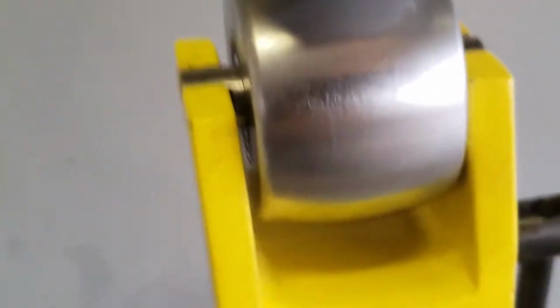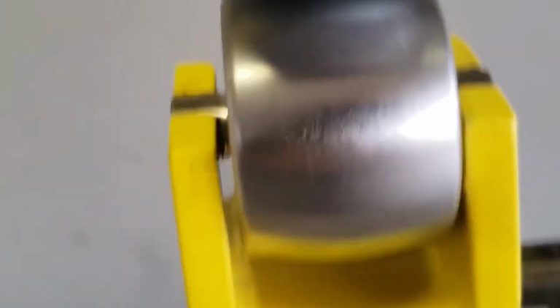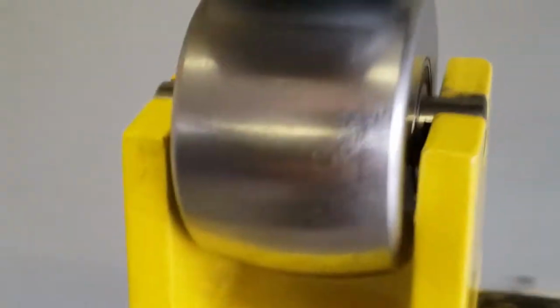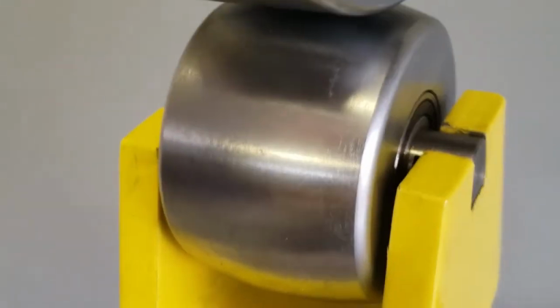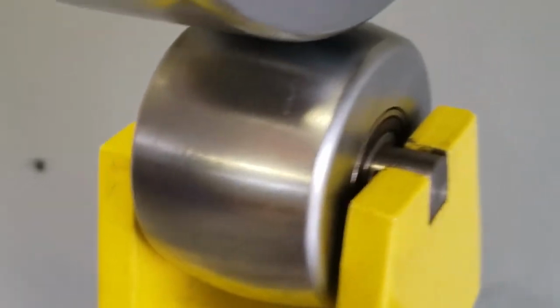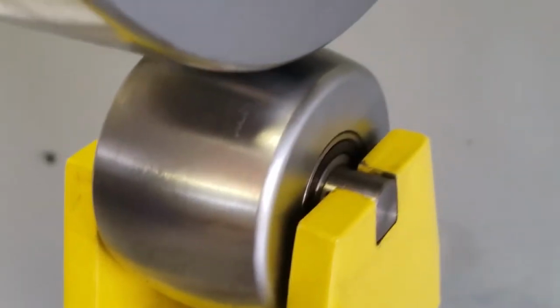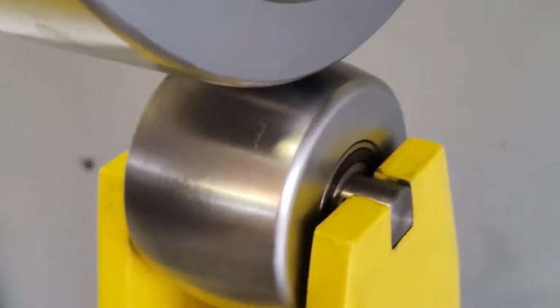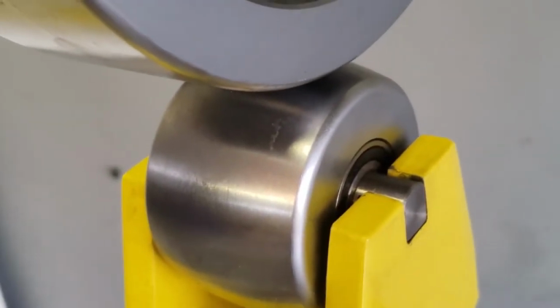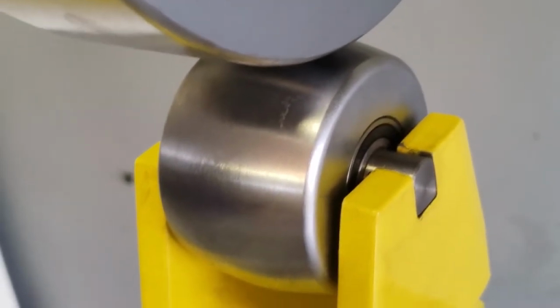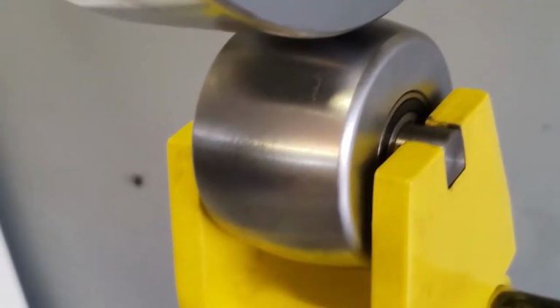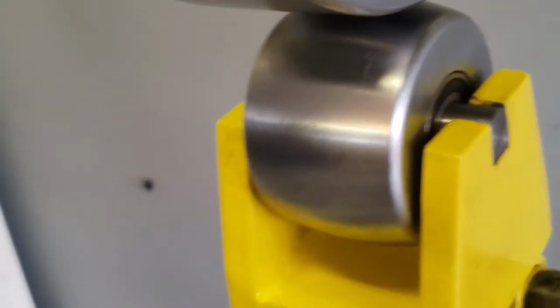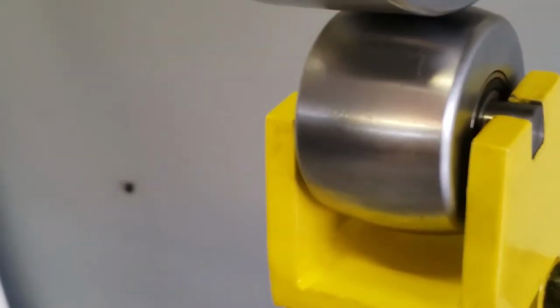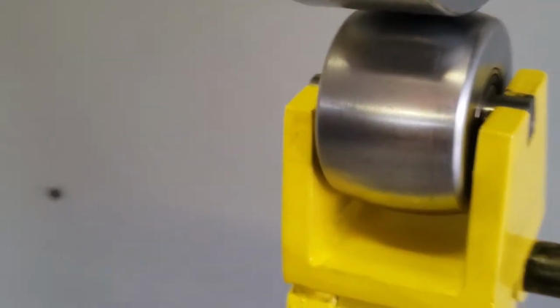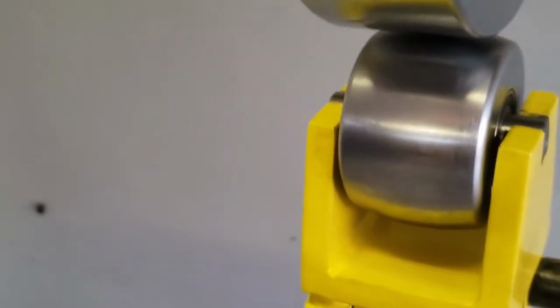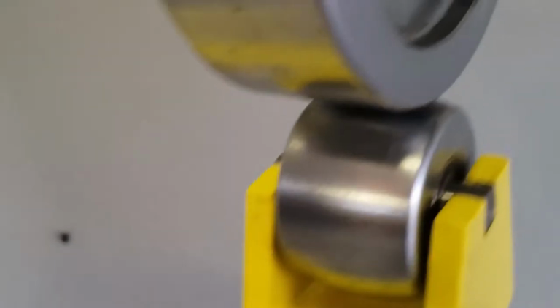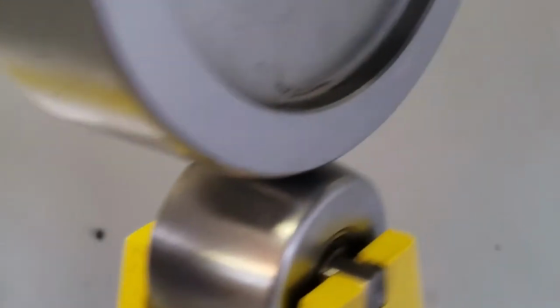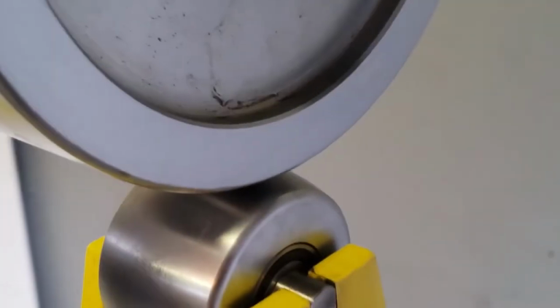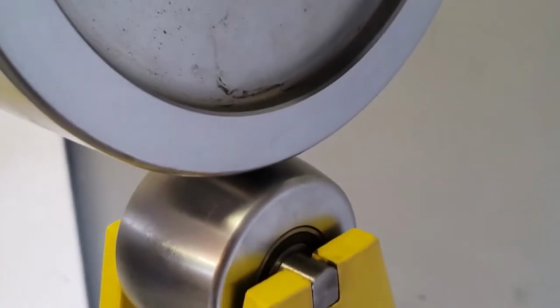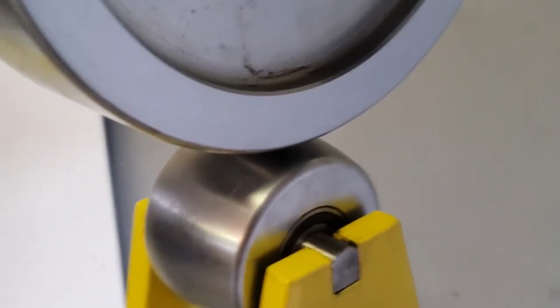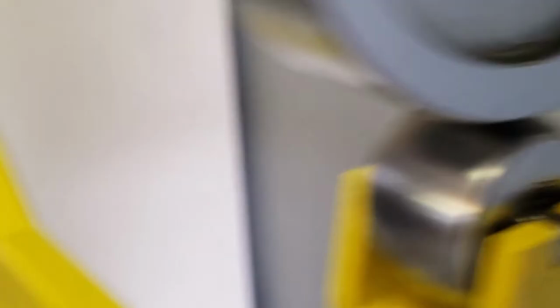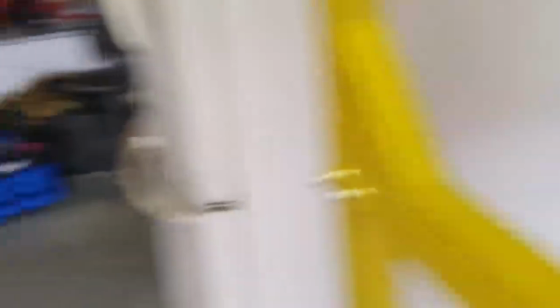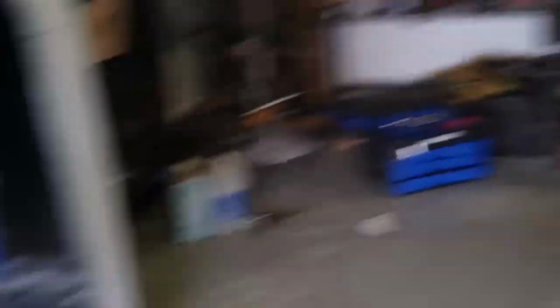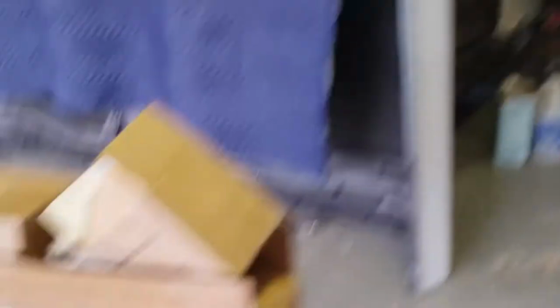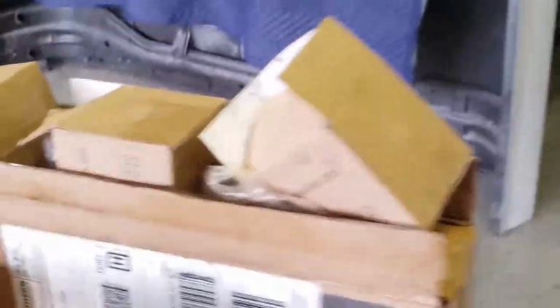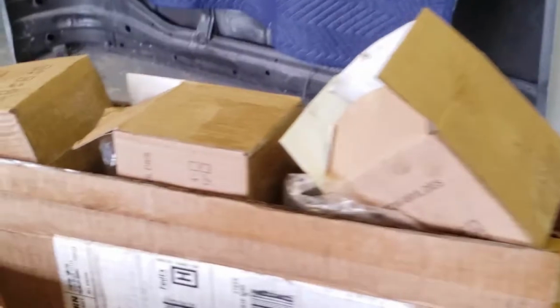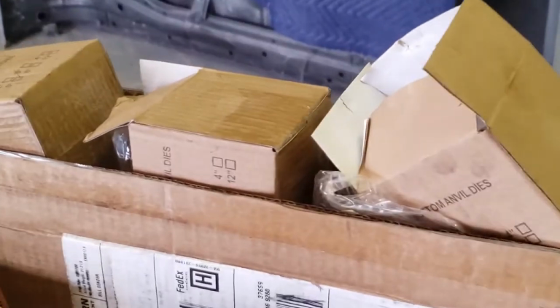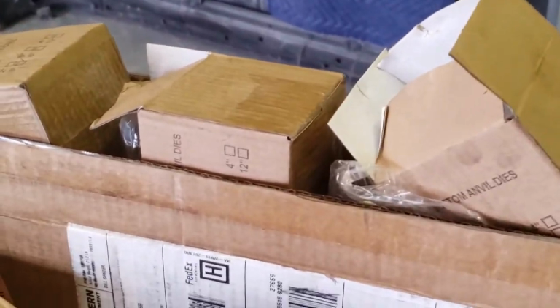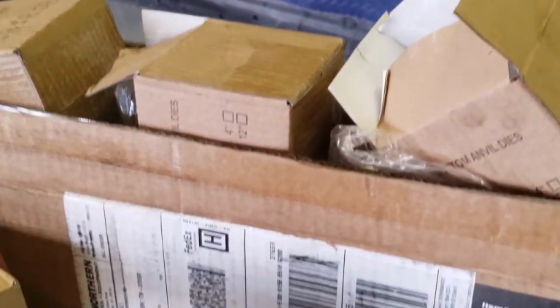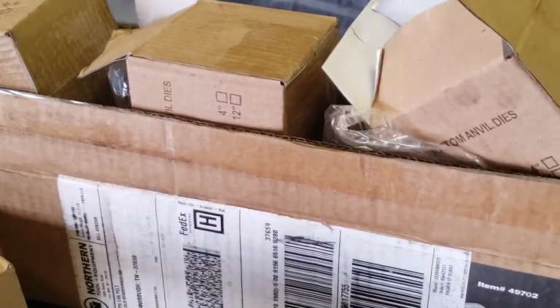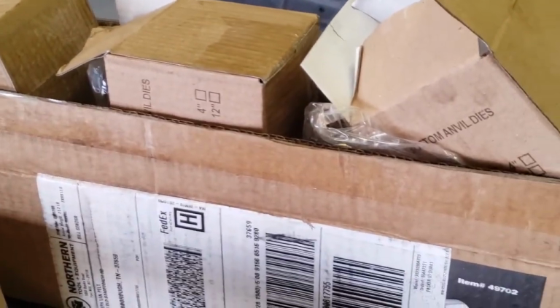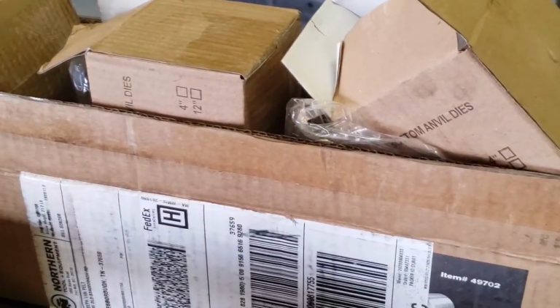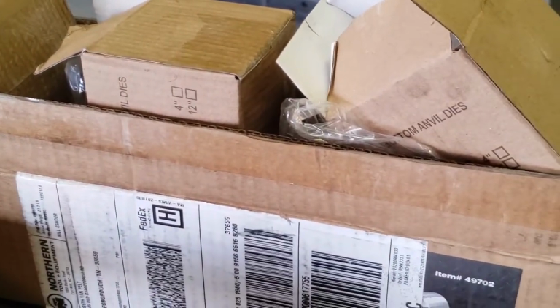So if anyone's looking to spend money on anvils, just get the Clutch set from Northern Tool.